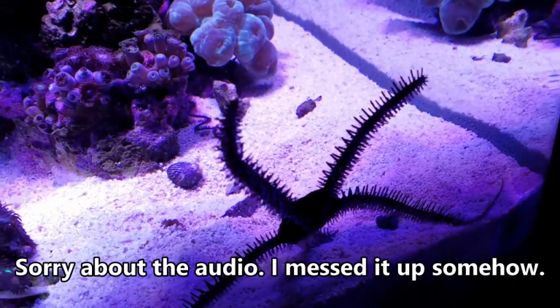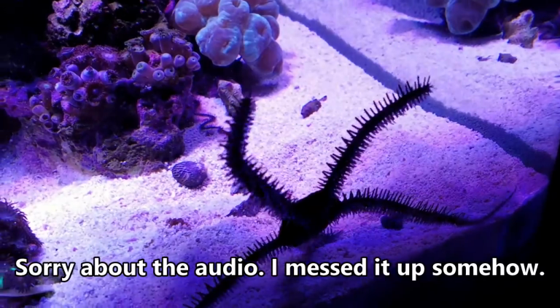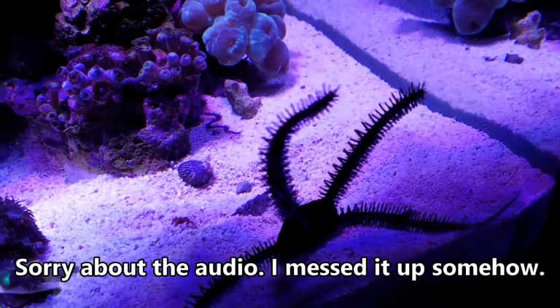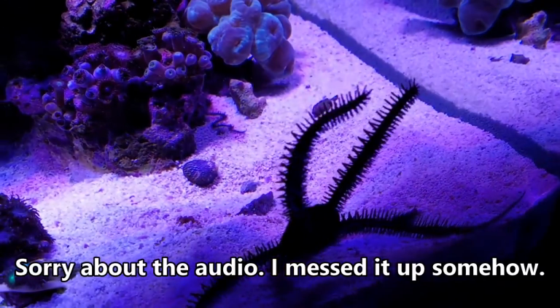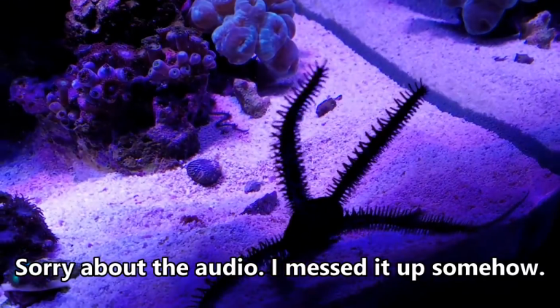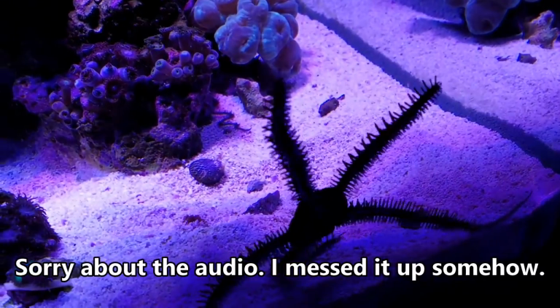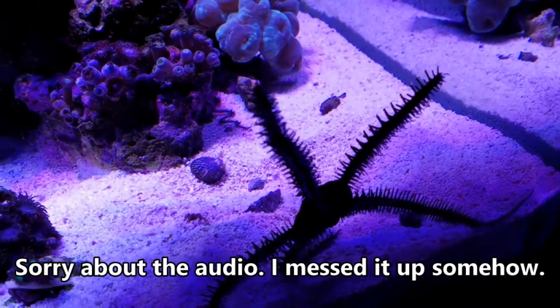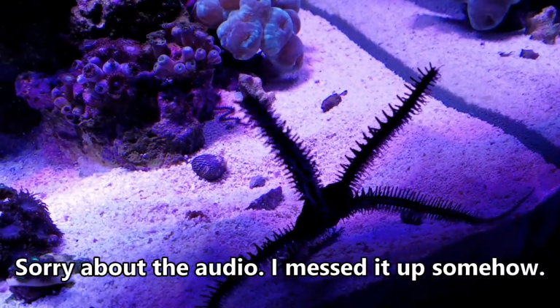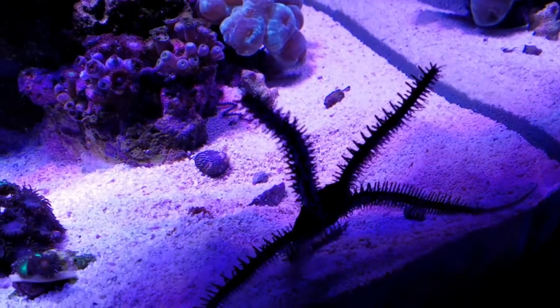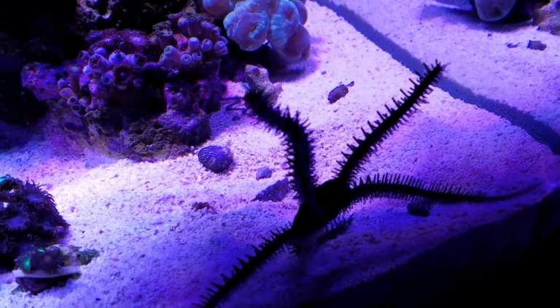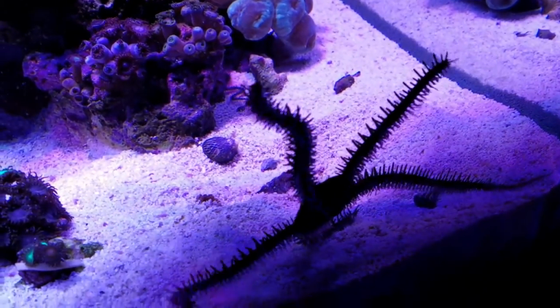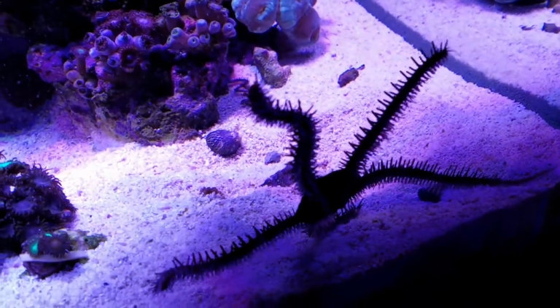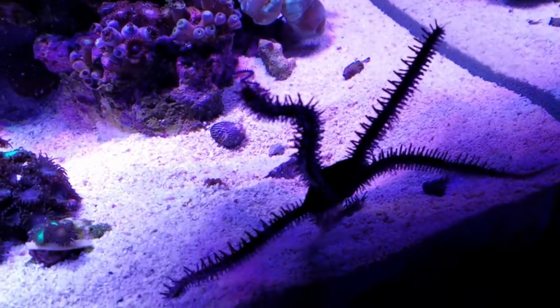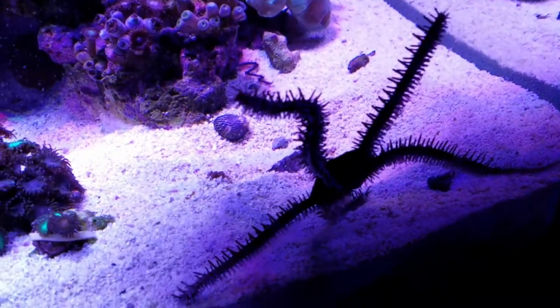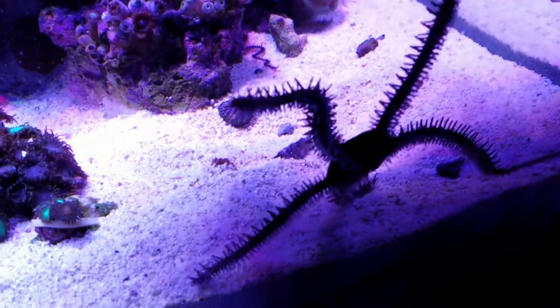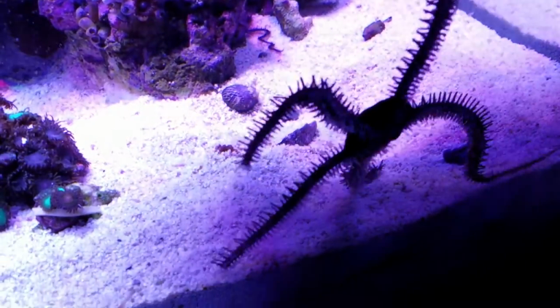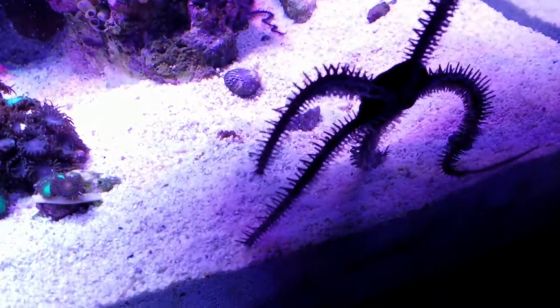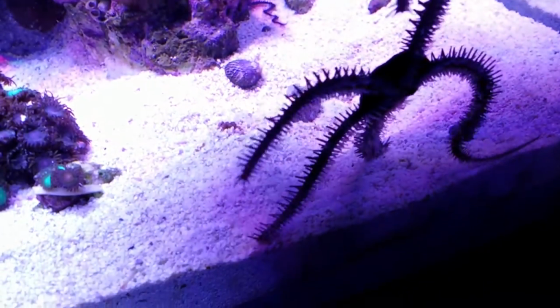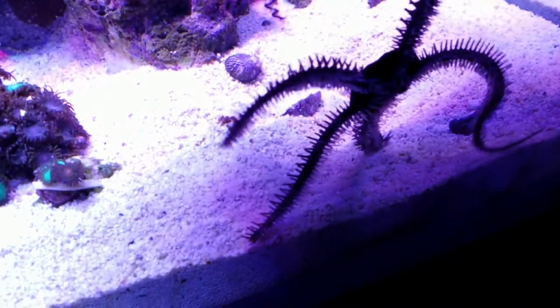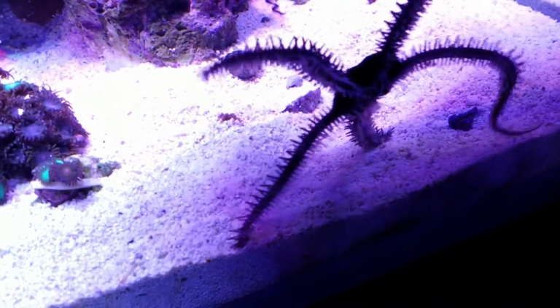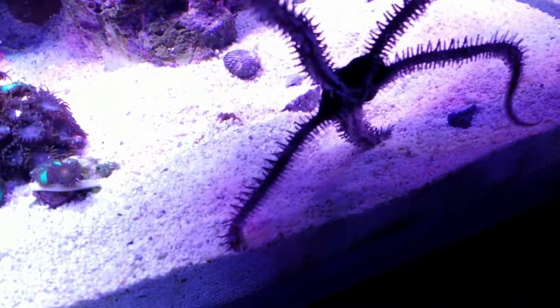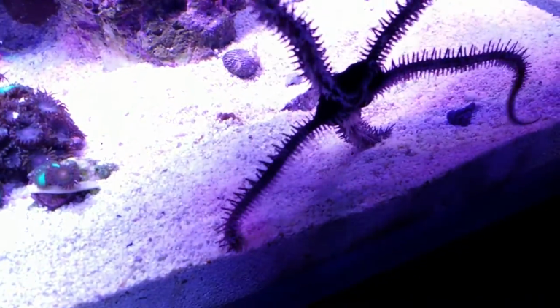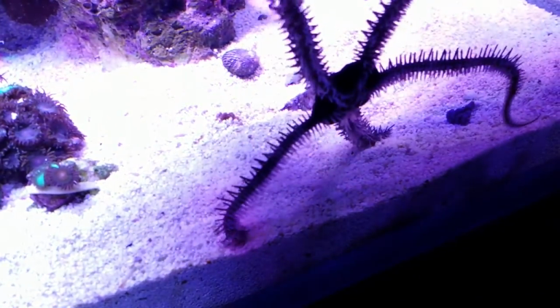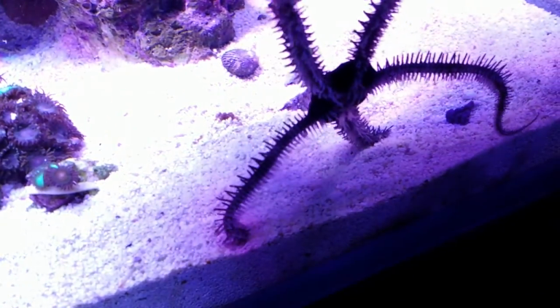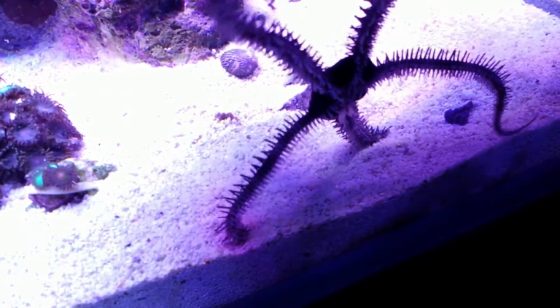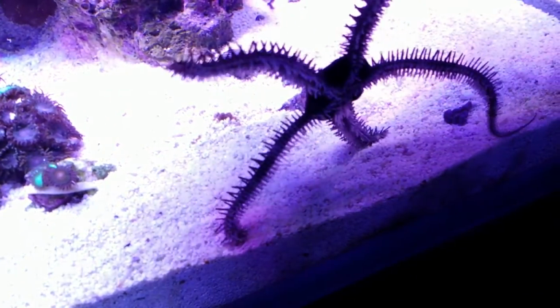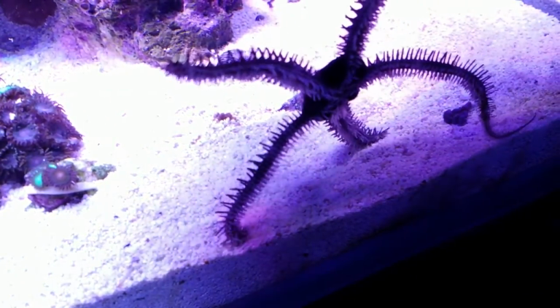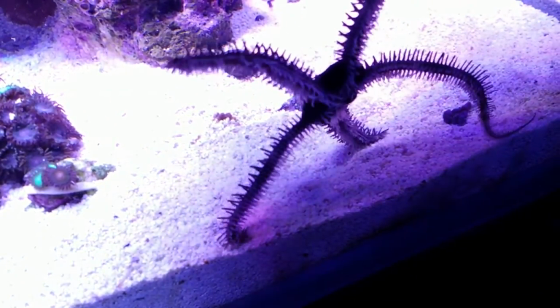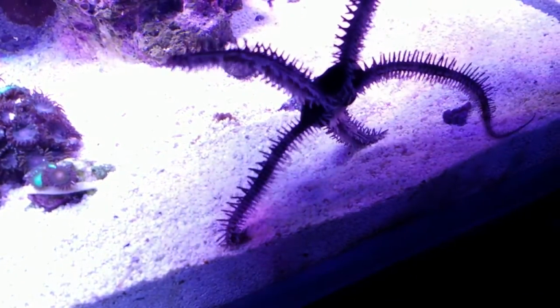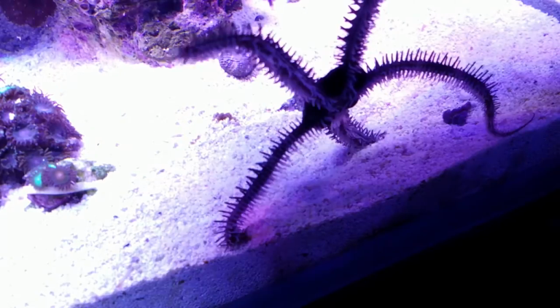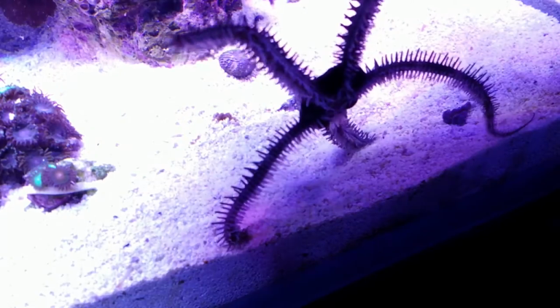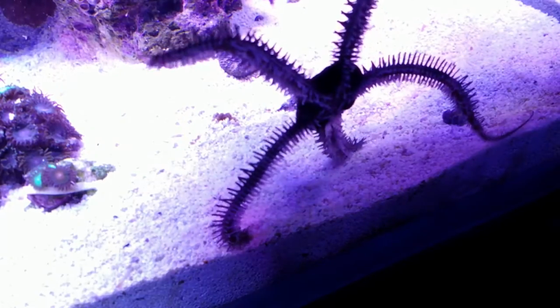This one's legs appear to have been bitten off. I don't know who did it, but they are regrowing.